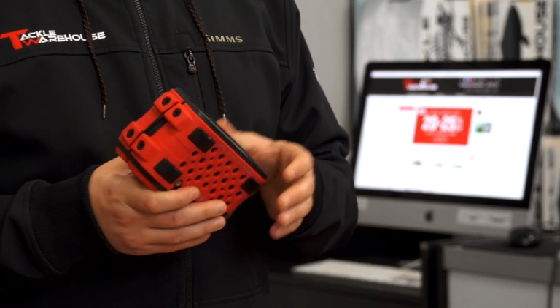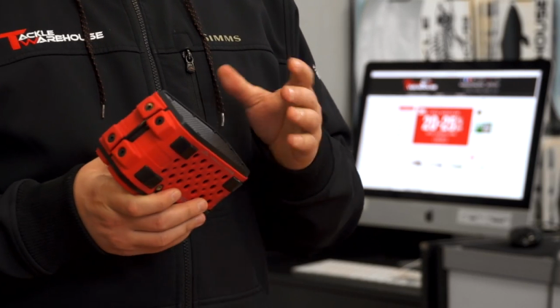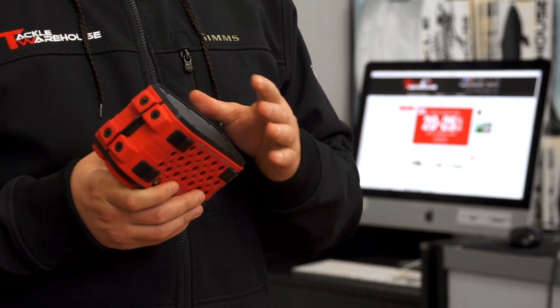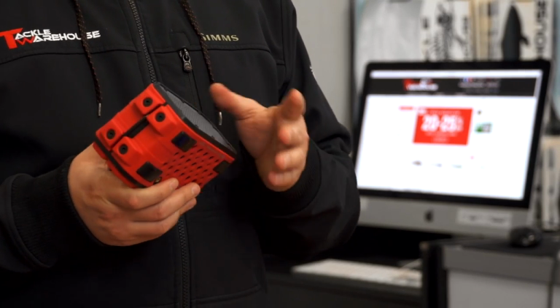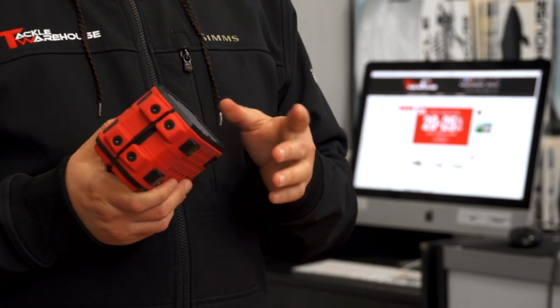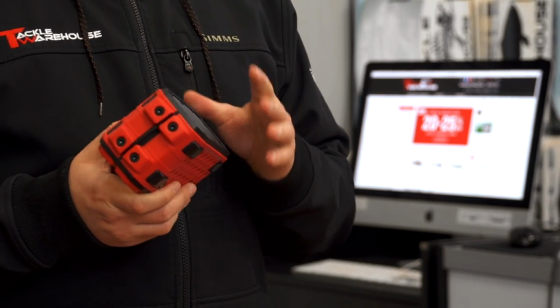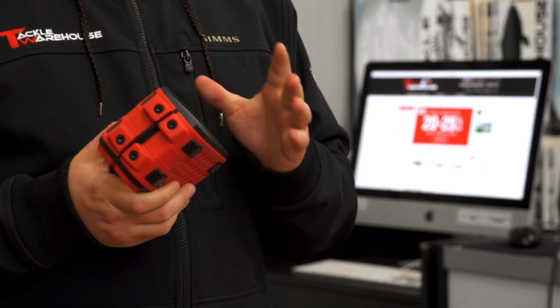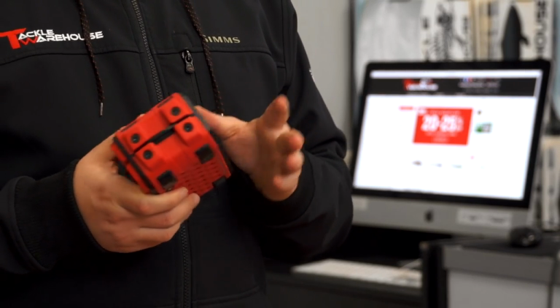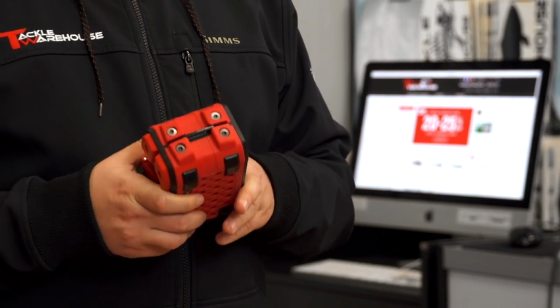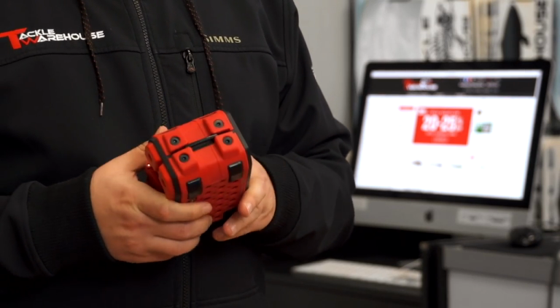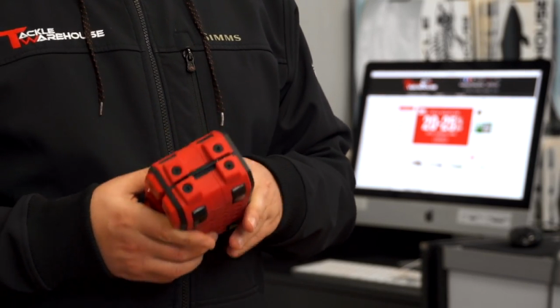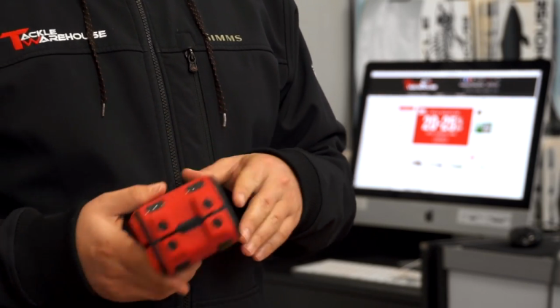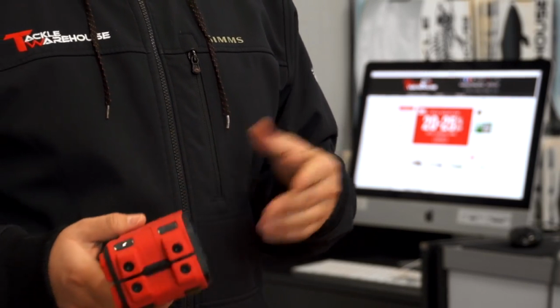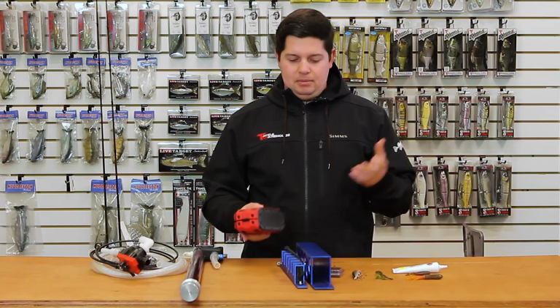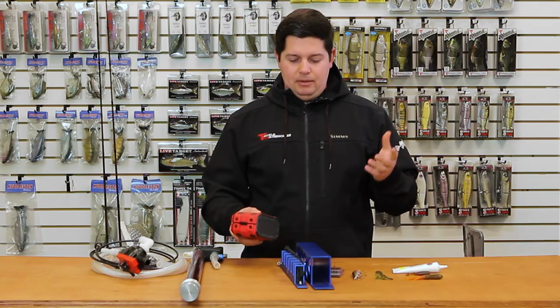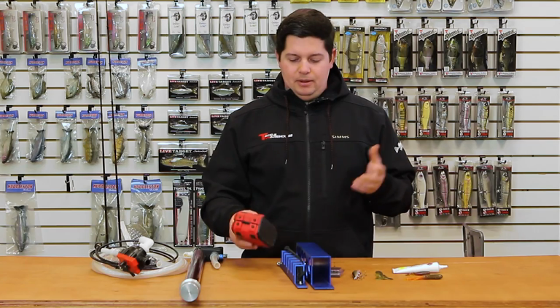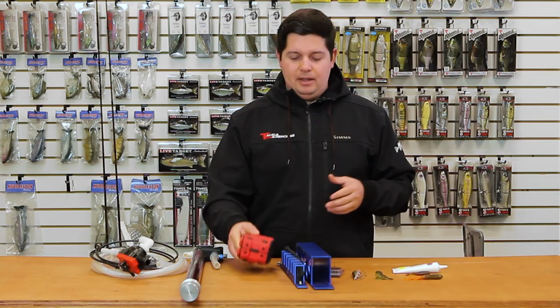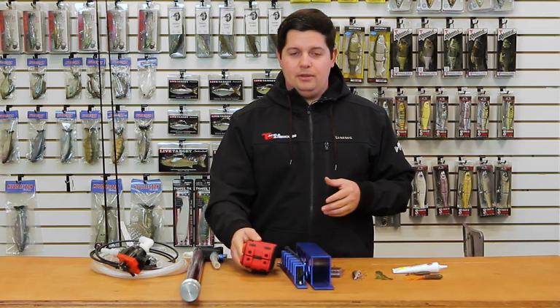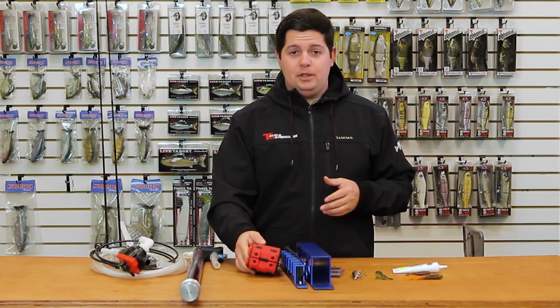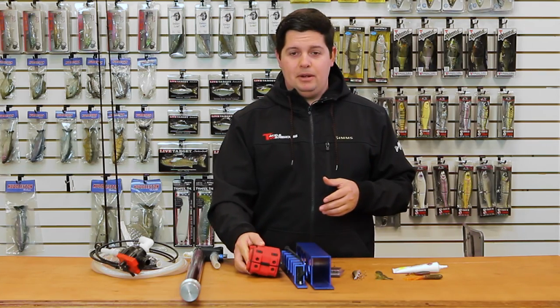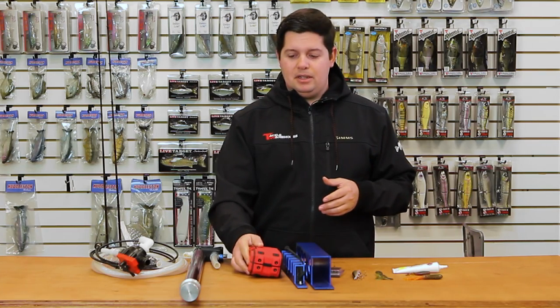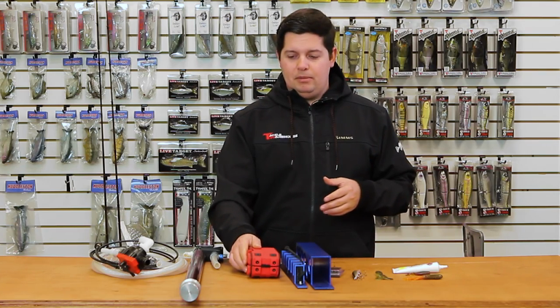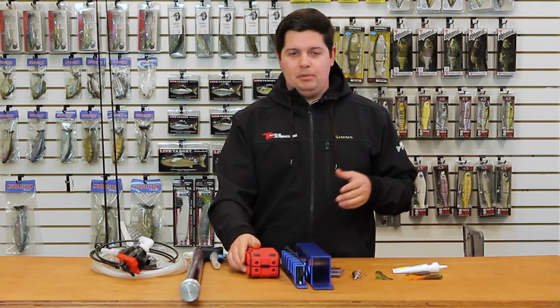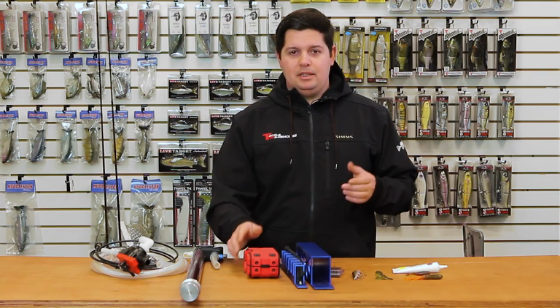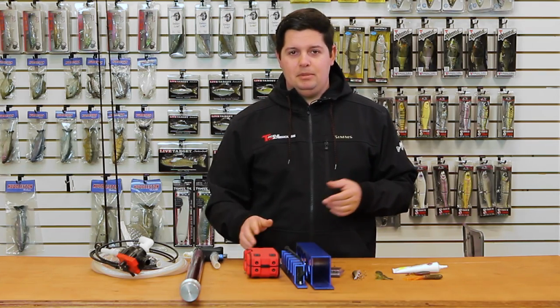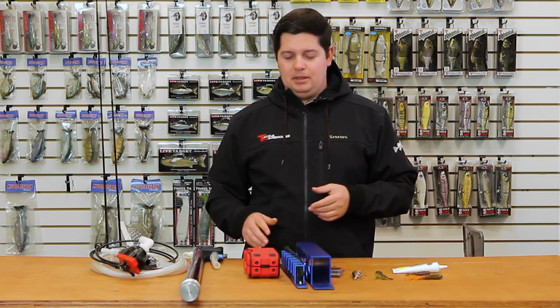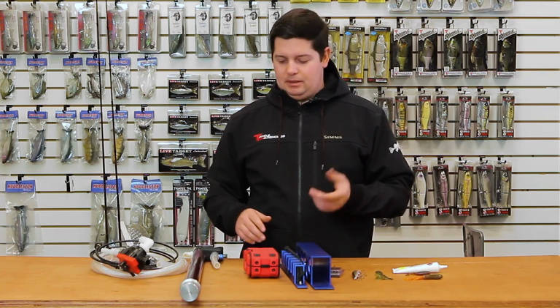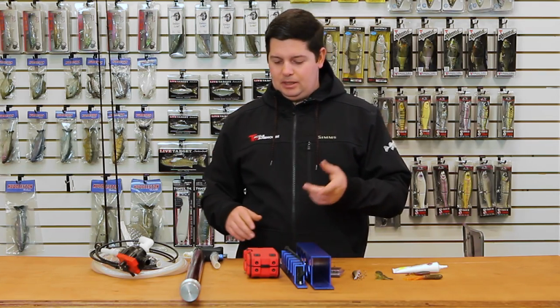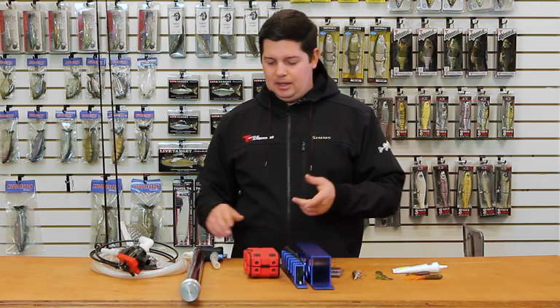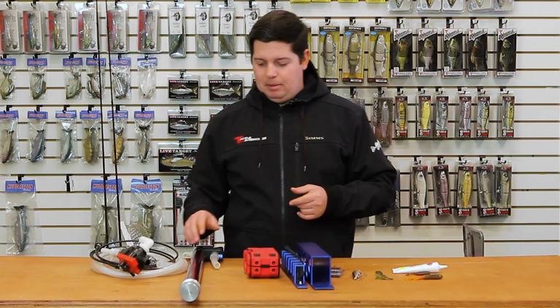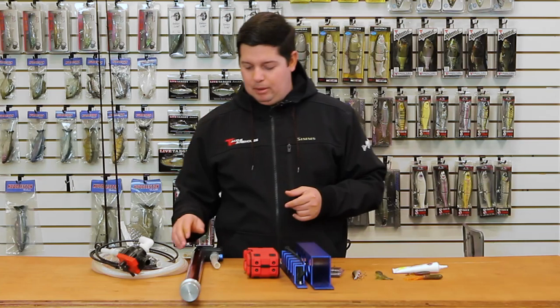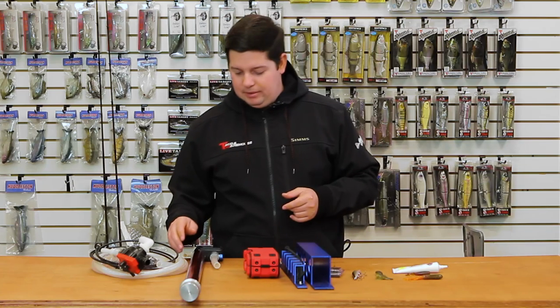A great new innovative little speaker, great for you out there fishing by yourself and want to play some music. Check it out by Braven.